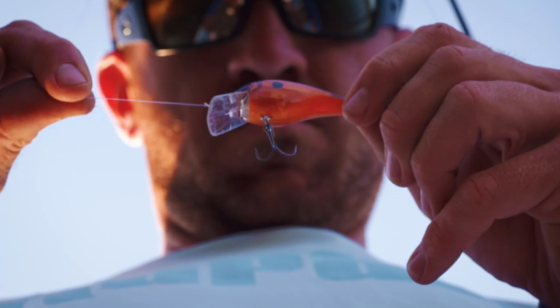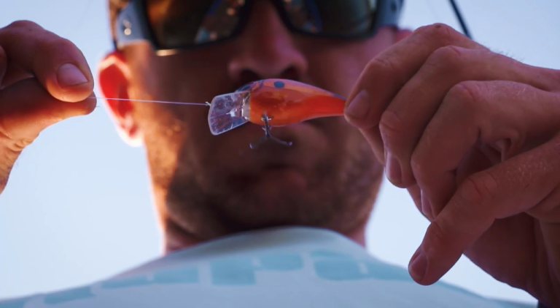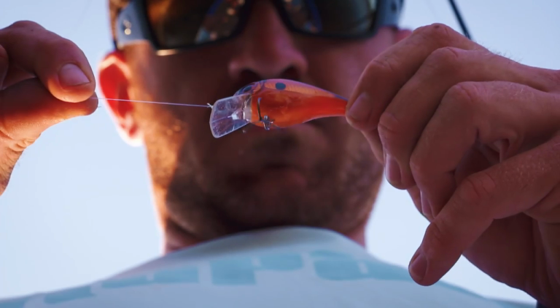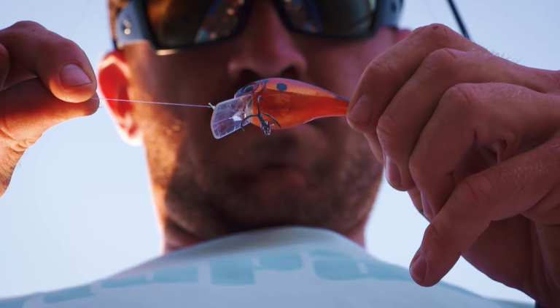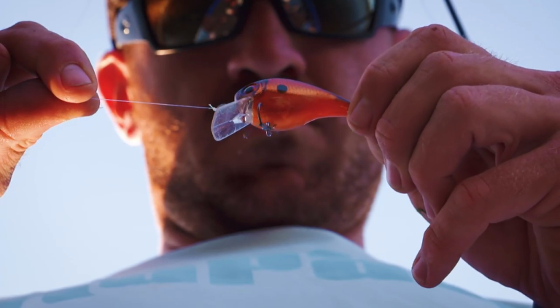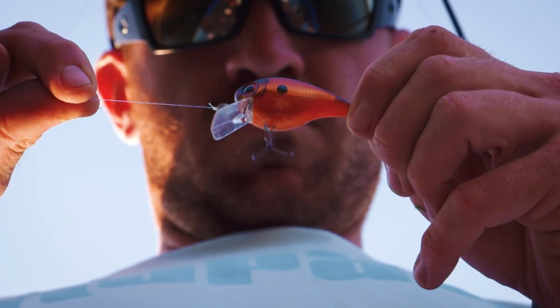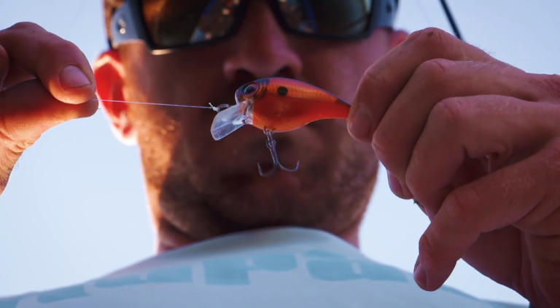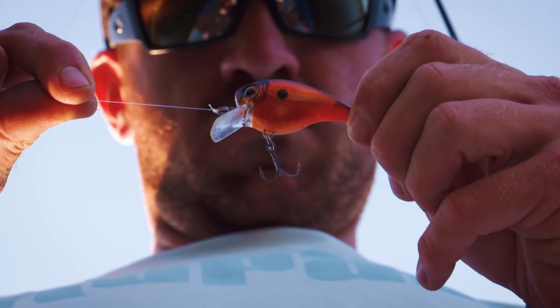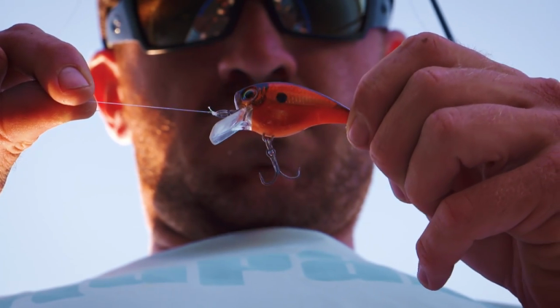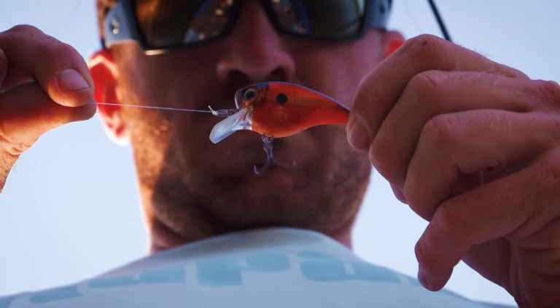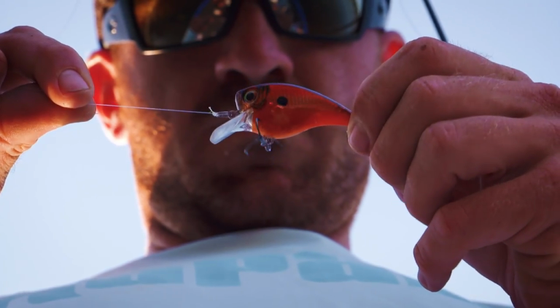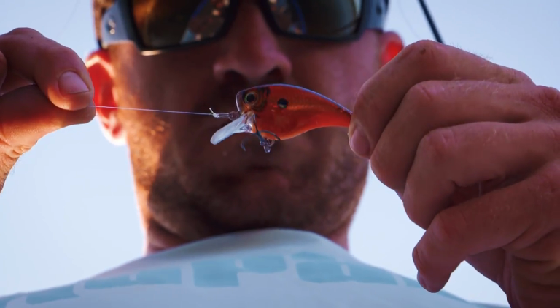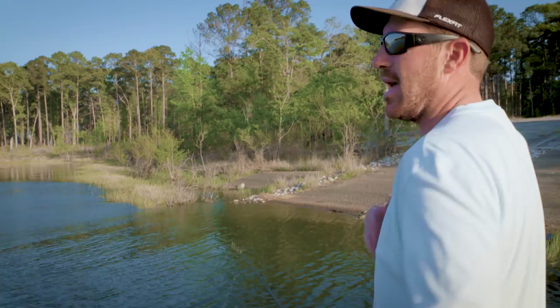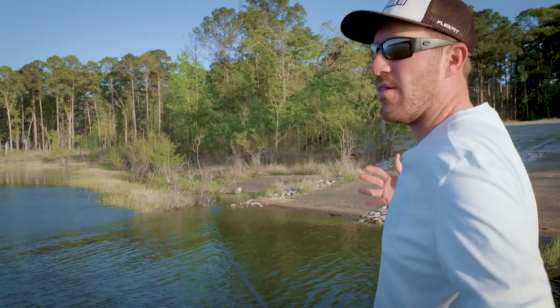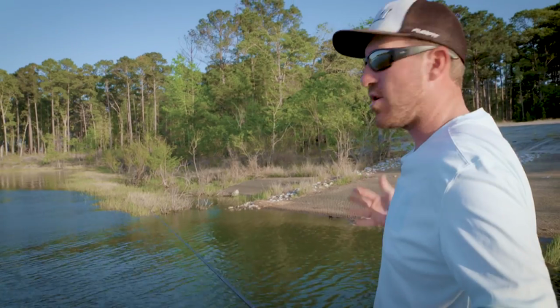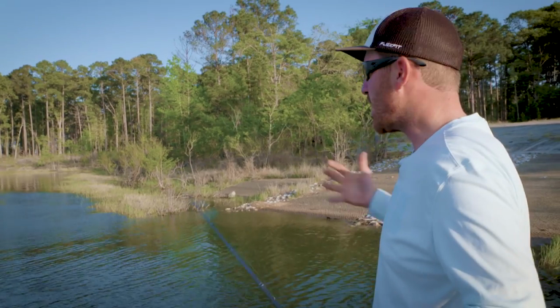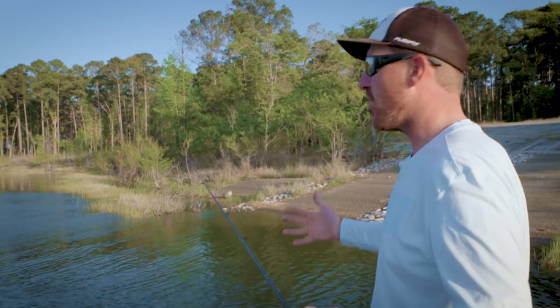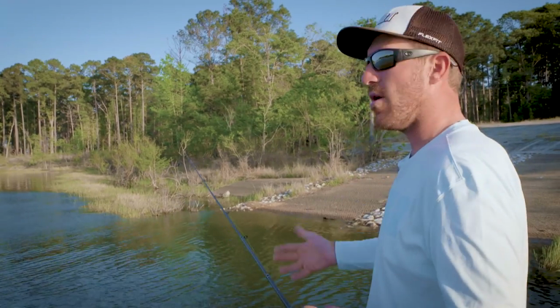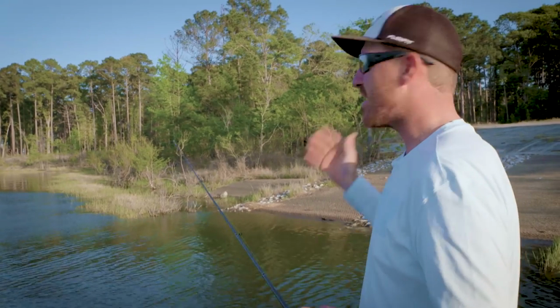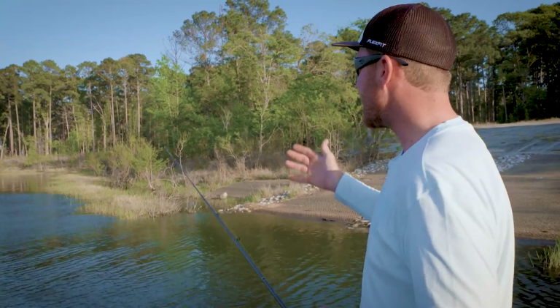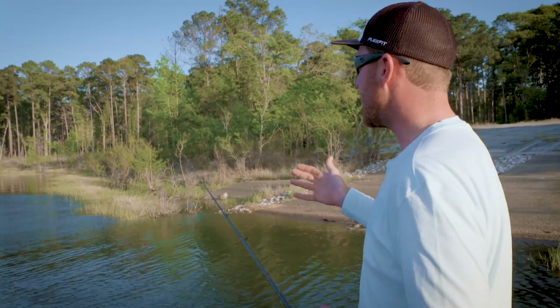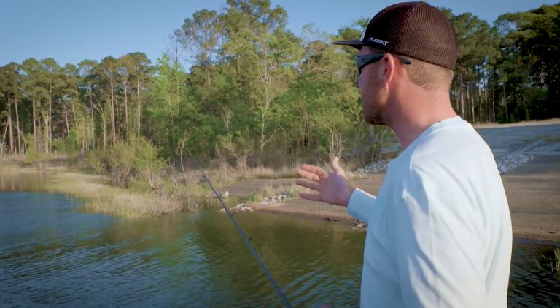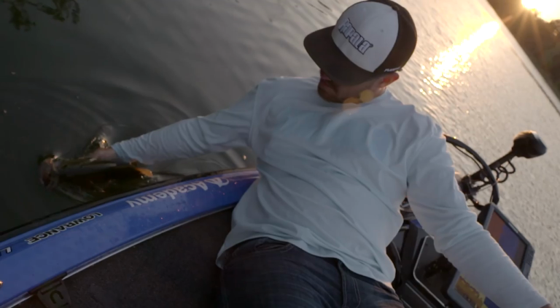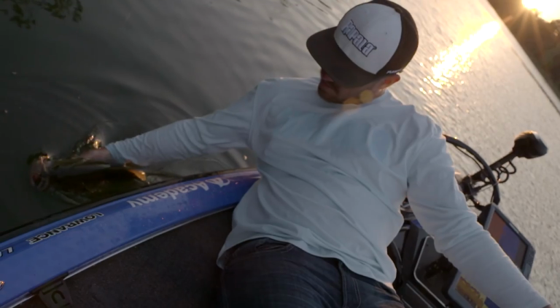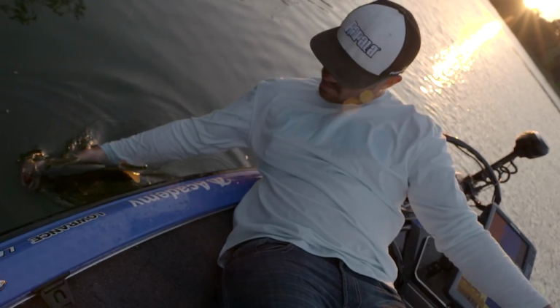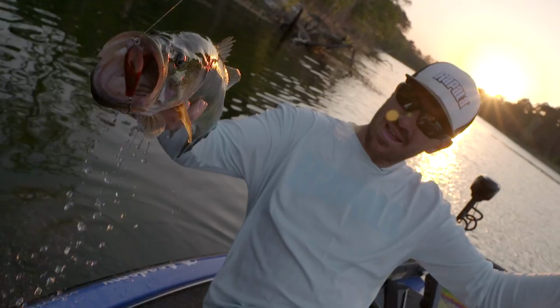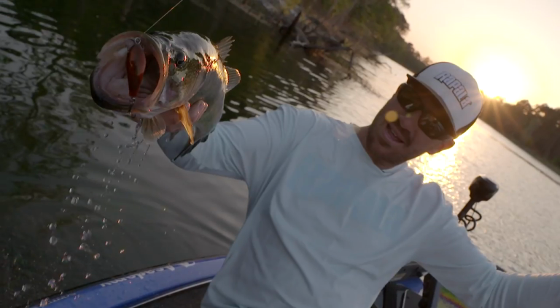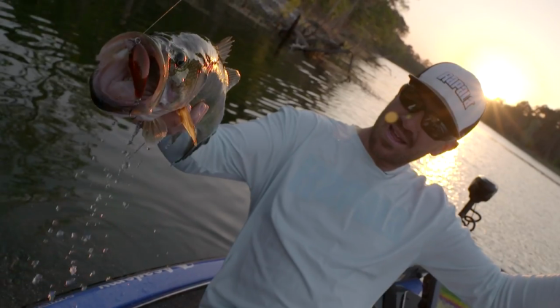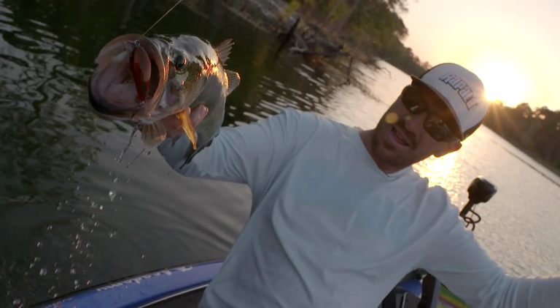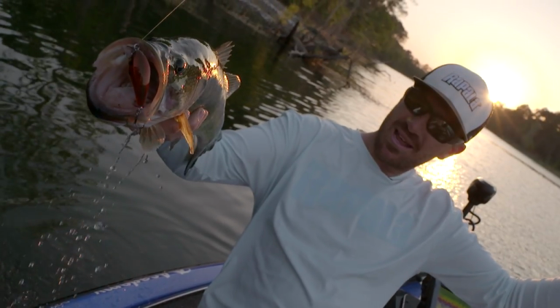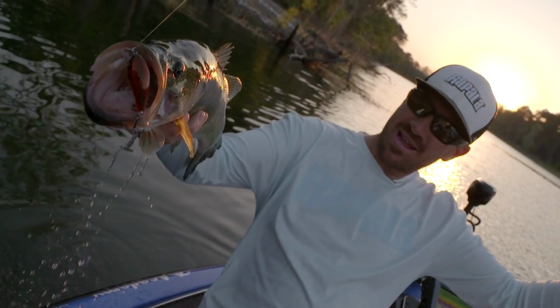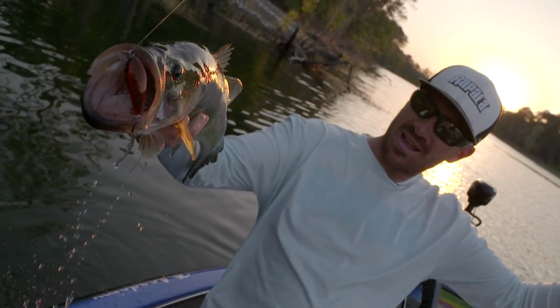The cool thing about this bait is you tie it on, you cast it out there, you wind it in, and you're going to get bites. There's not a bad place you could throw a shallow running crankbait.